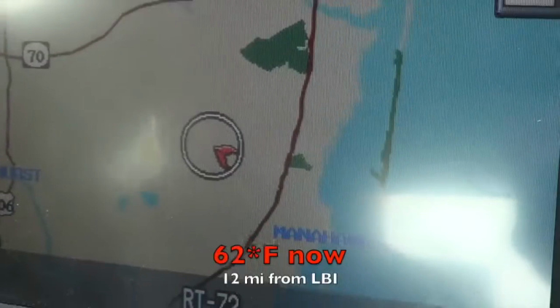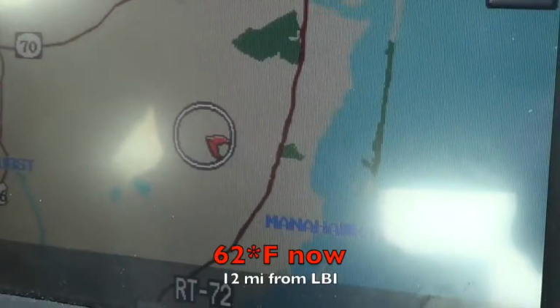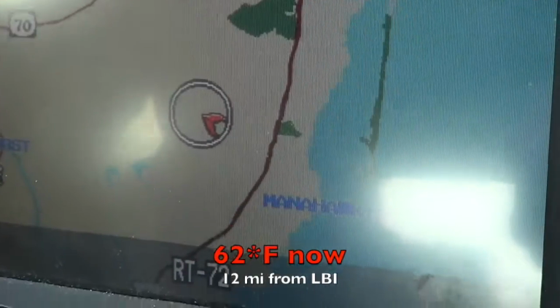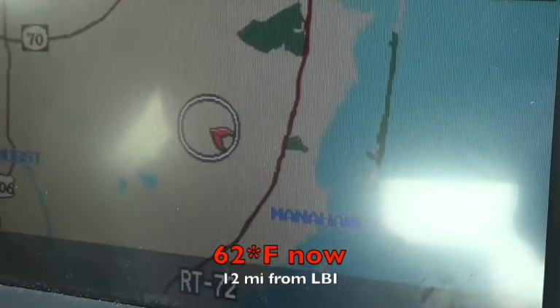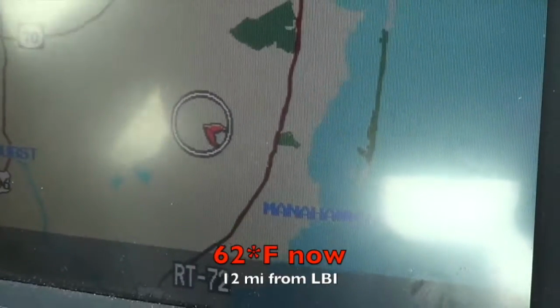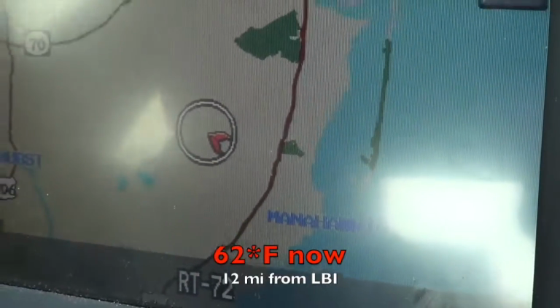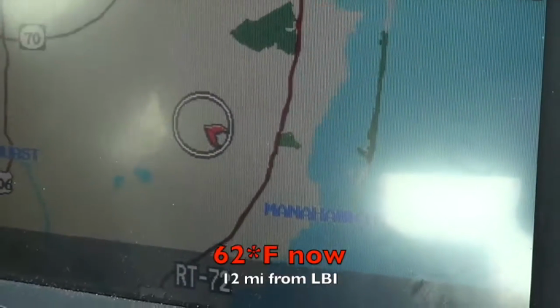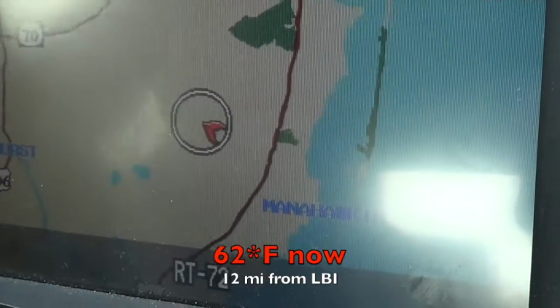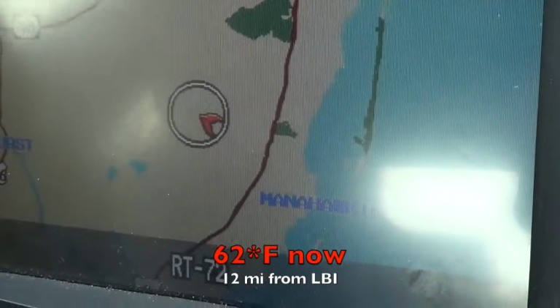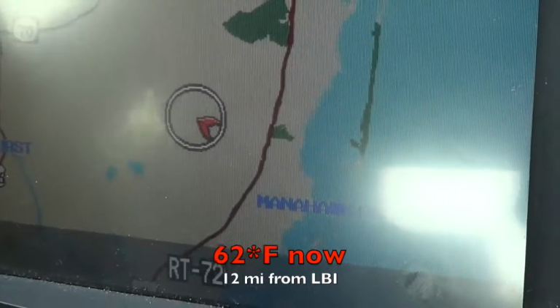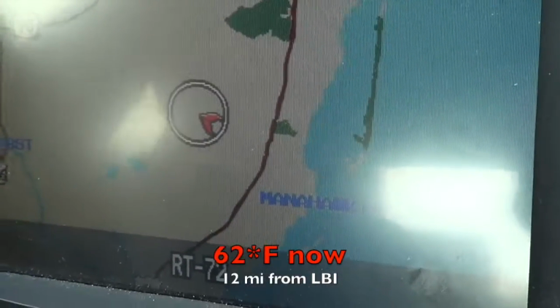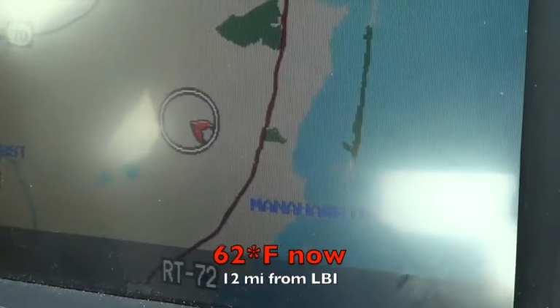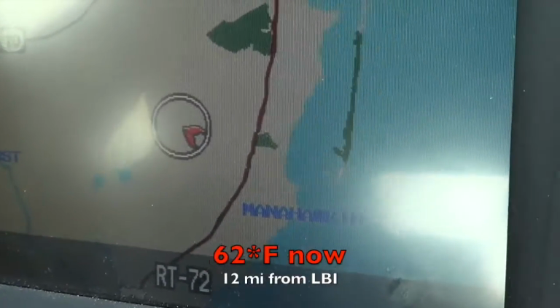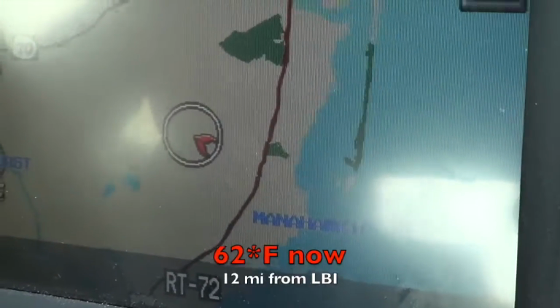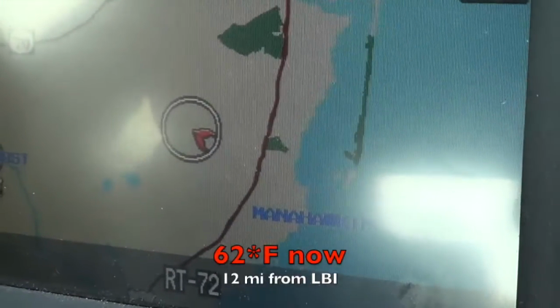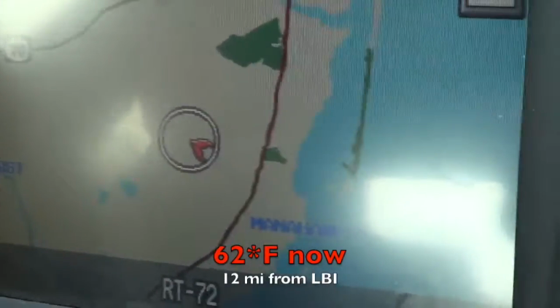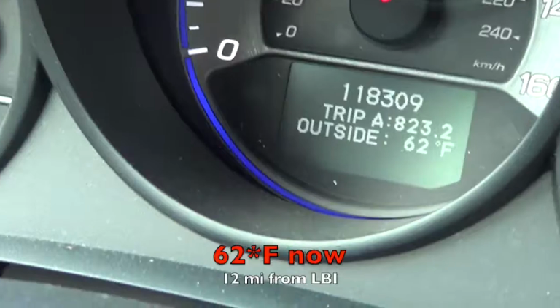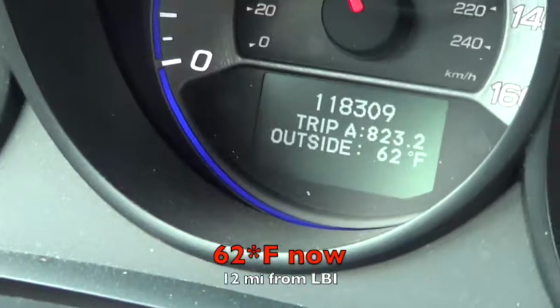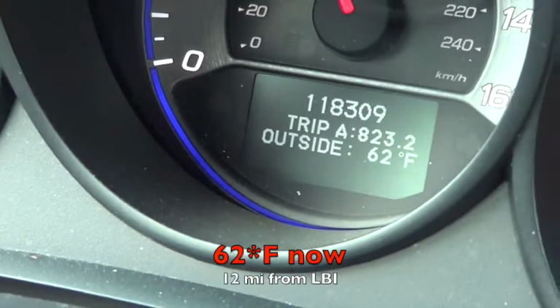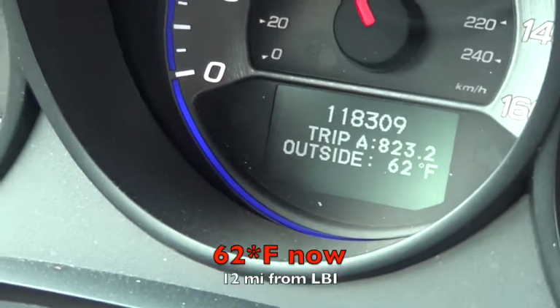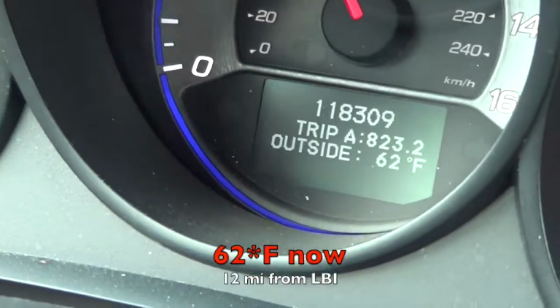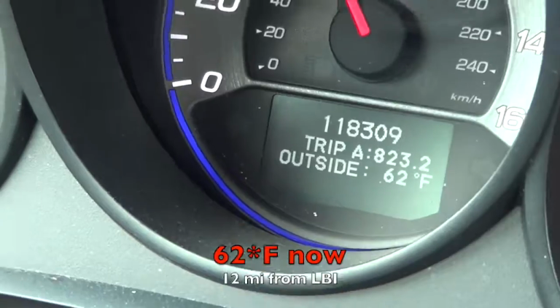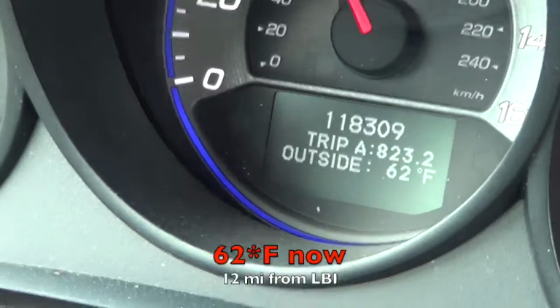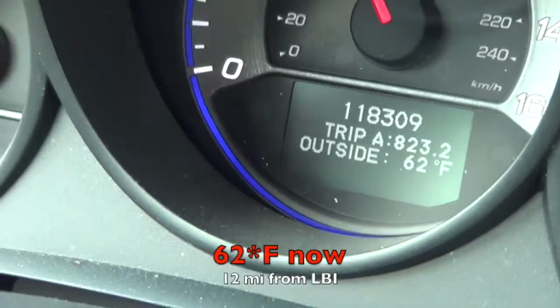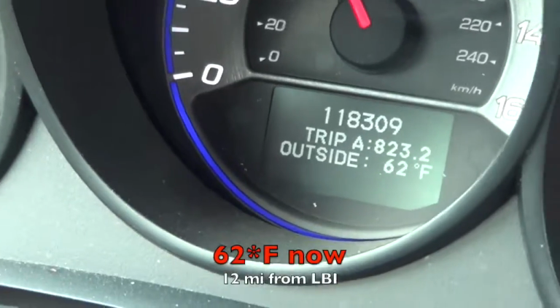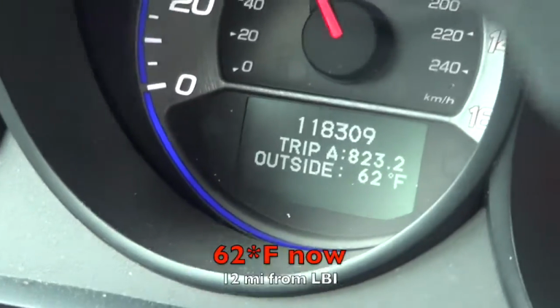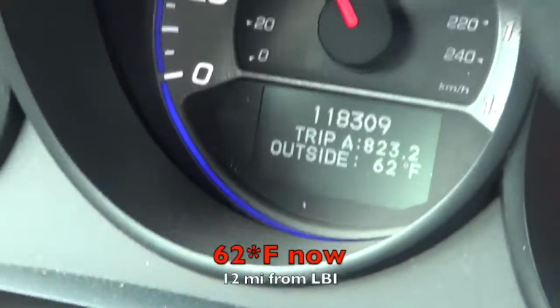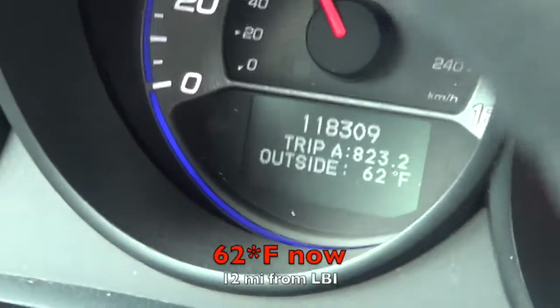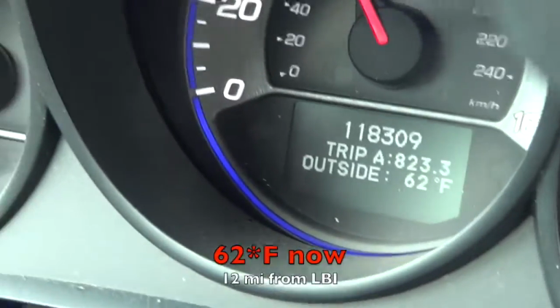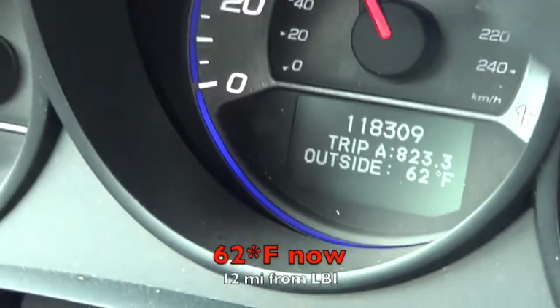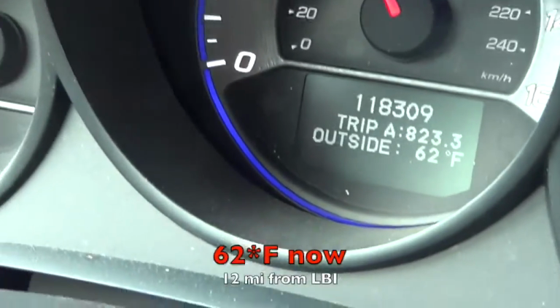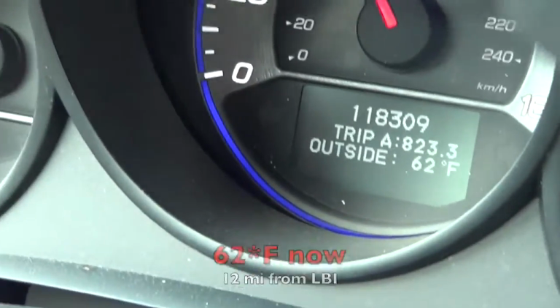We're about 10 to 15 miles out now and it's about 62 degrees. The sun's coming out.